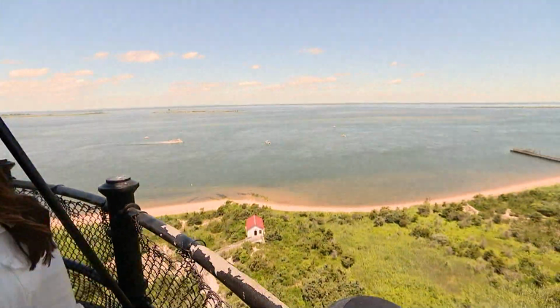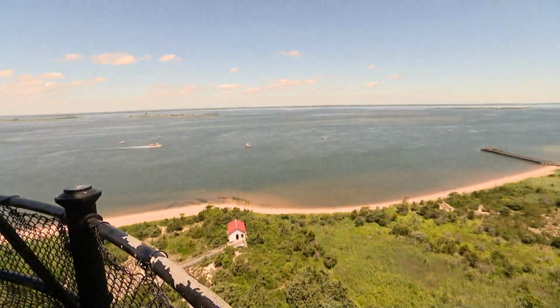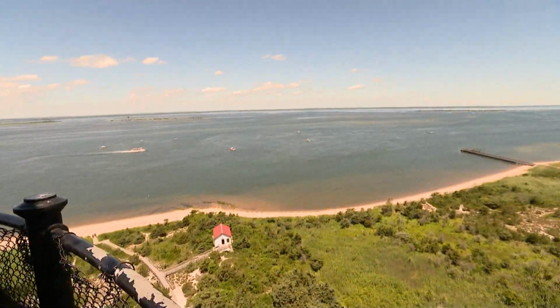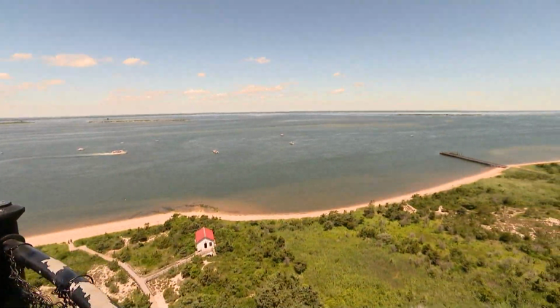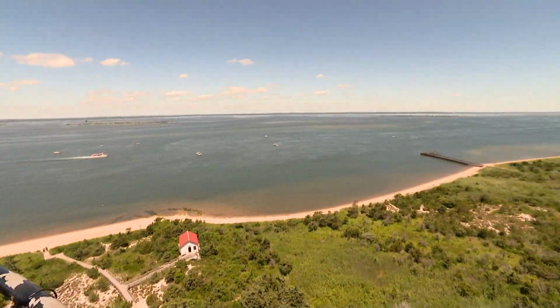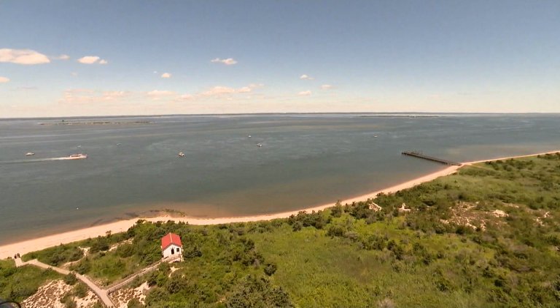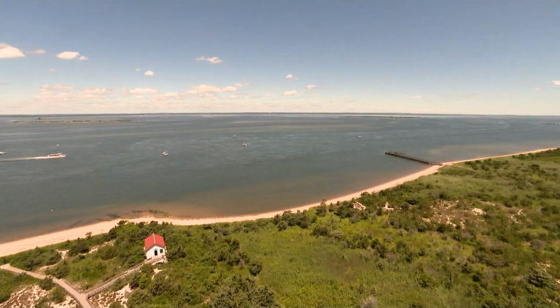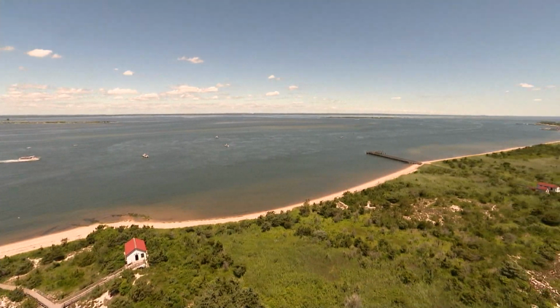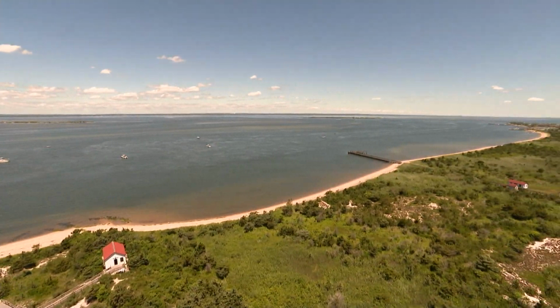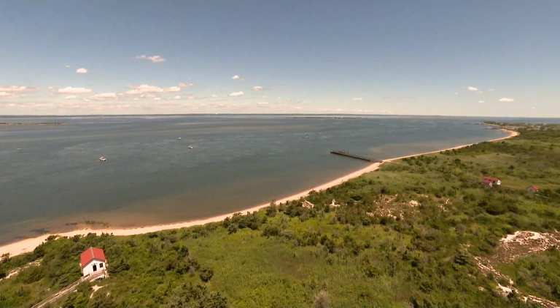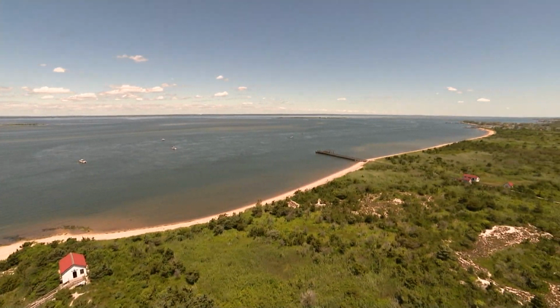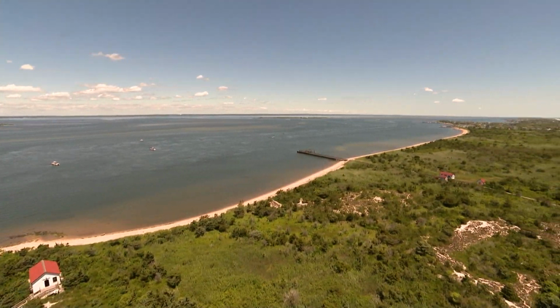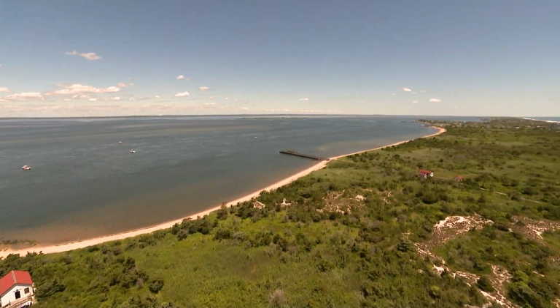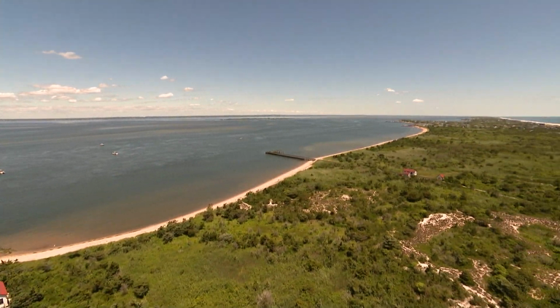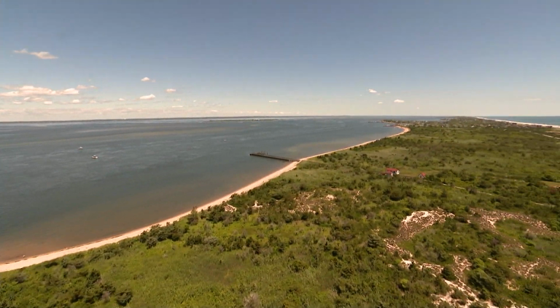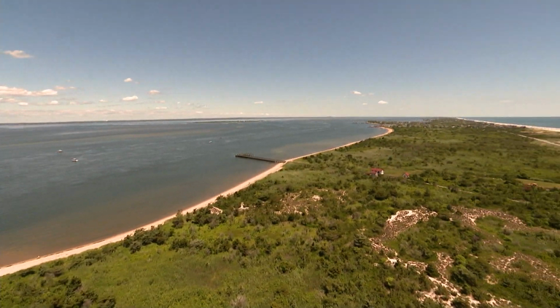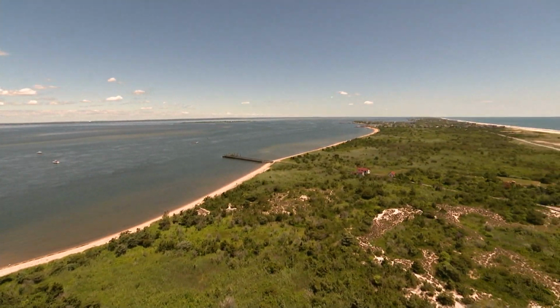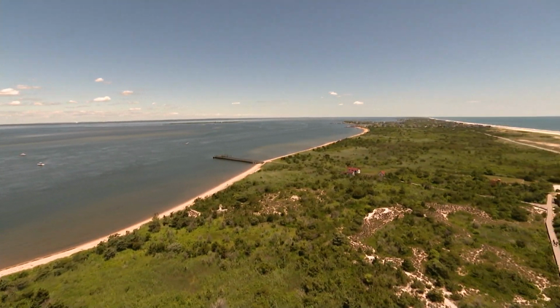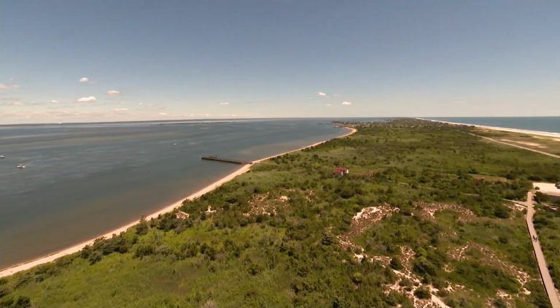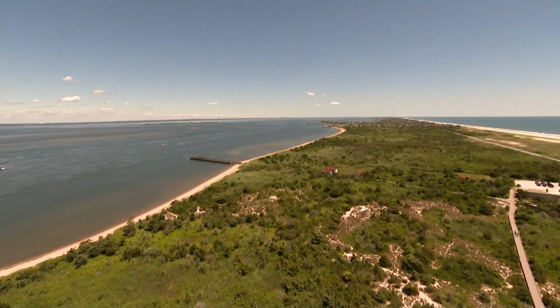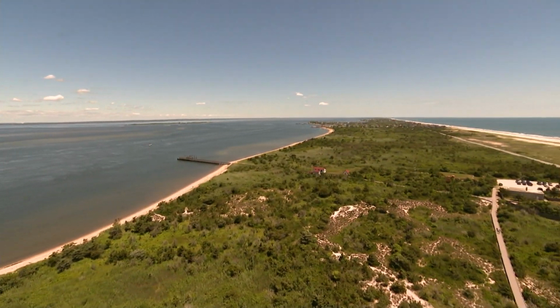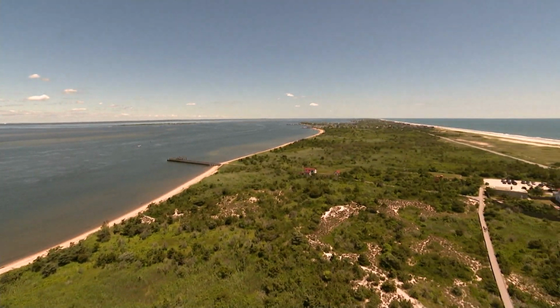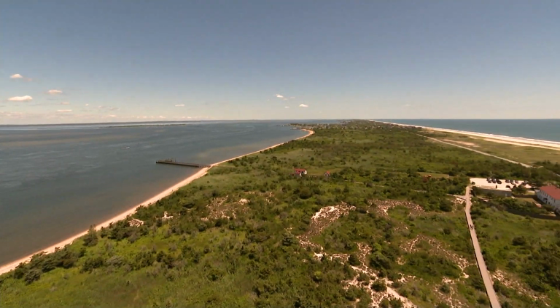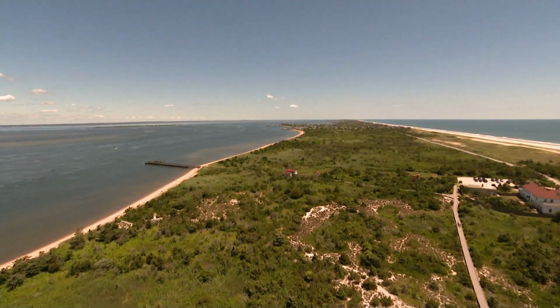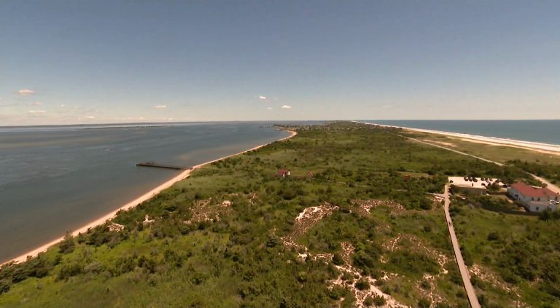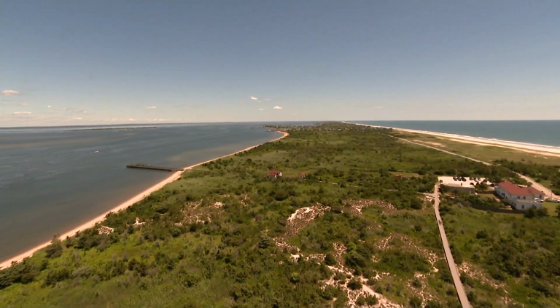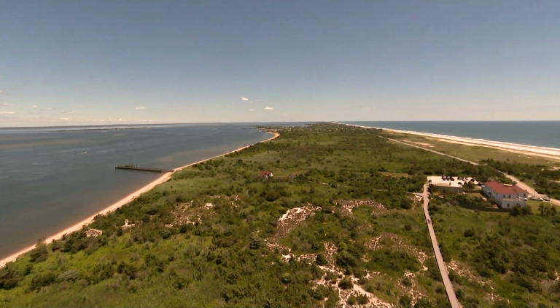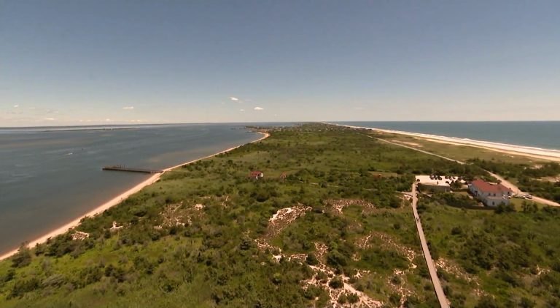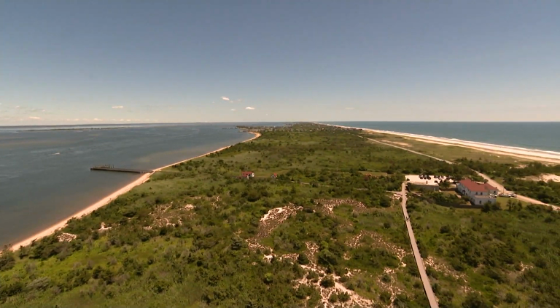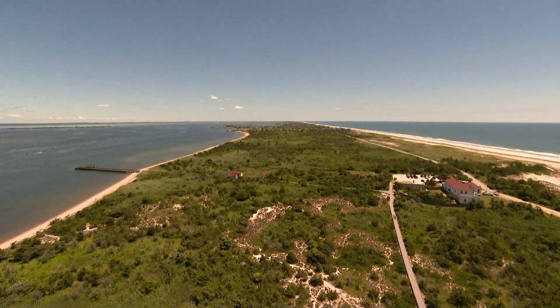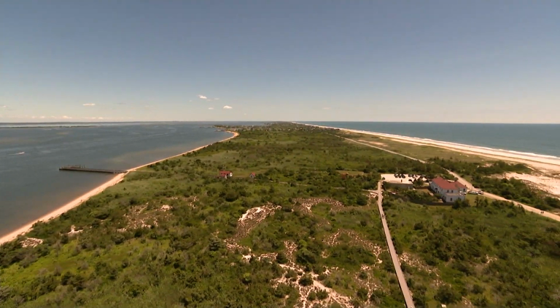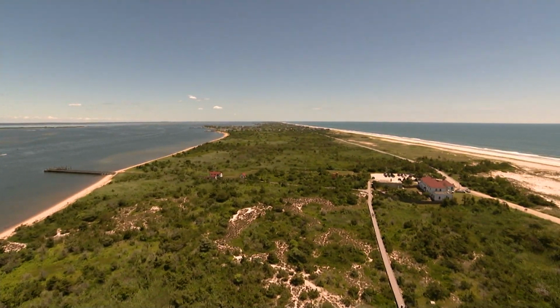On this road trip close to home to the Fire Island Lighthouse — Elisa DiStefano, News 12 Long Island.